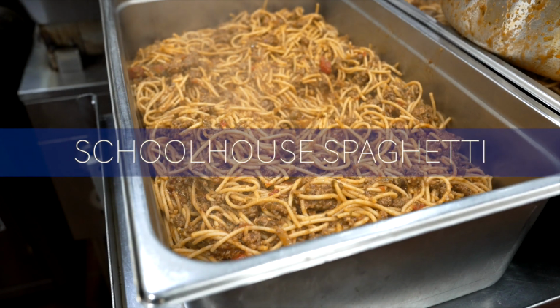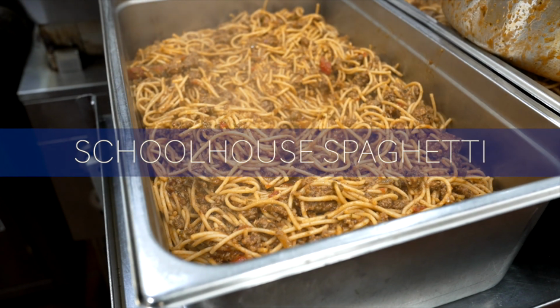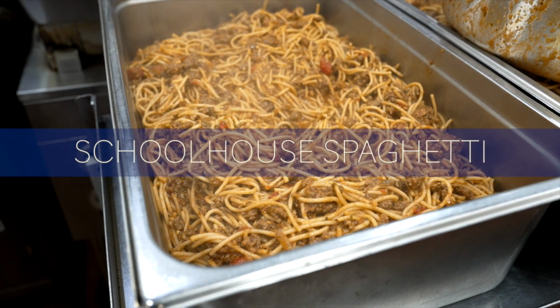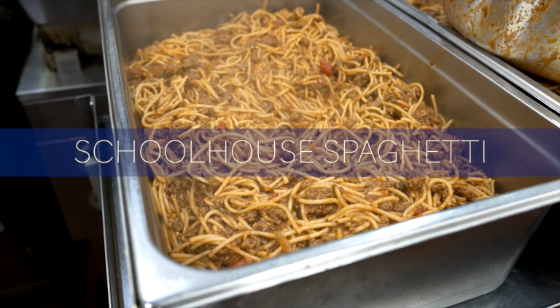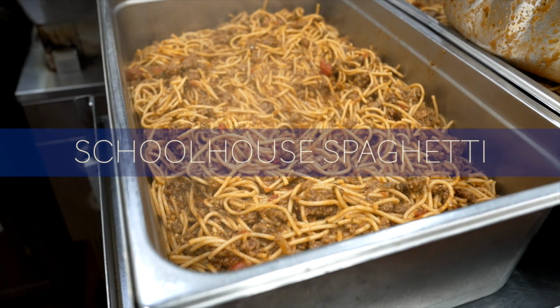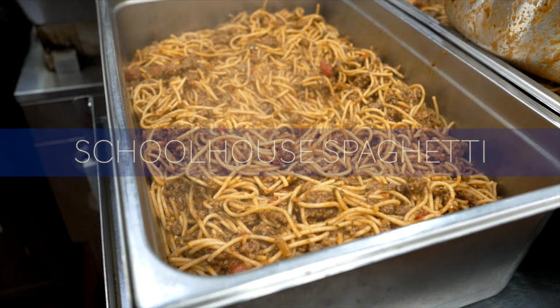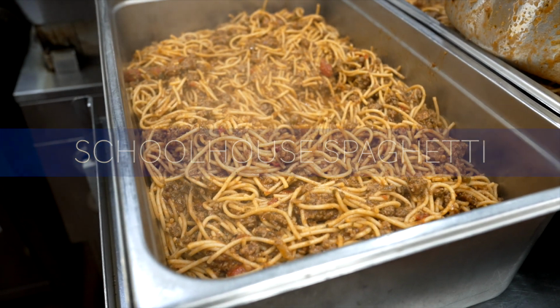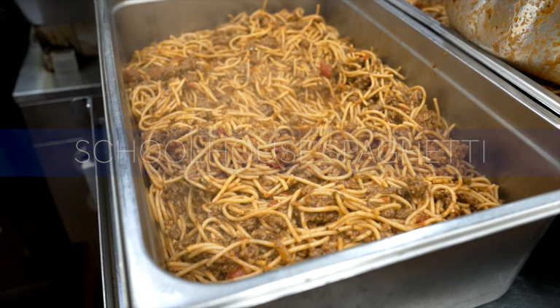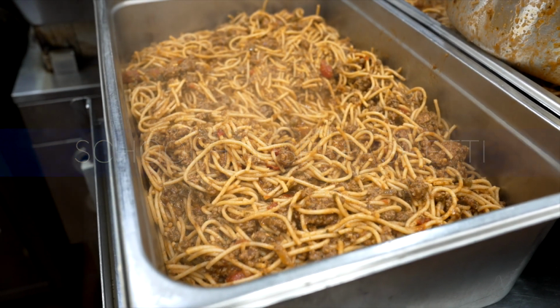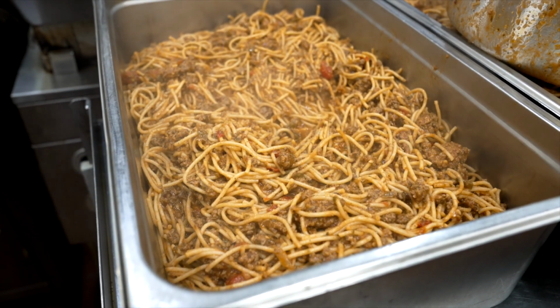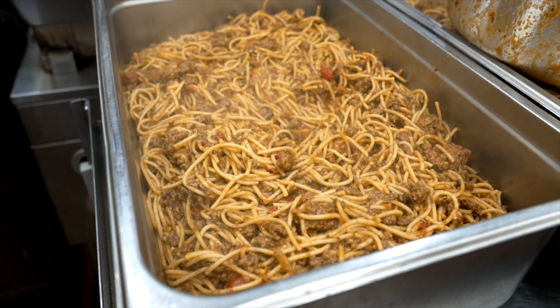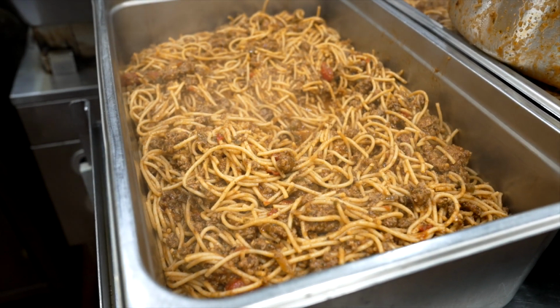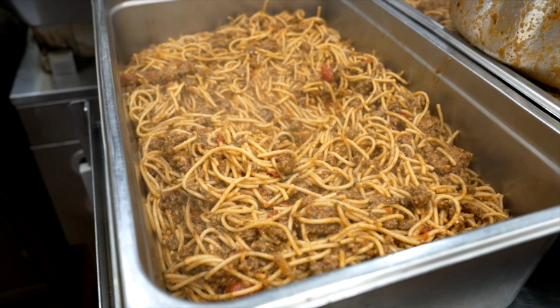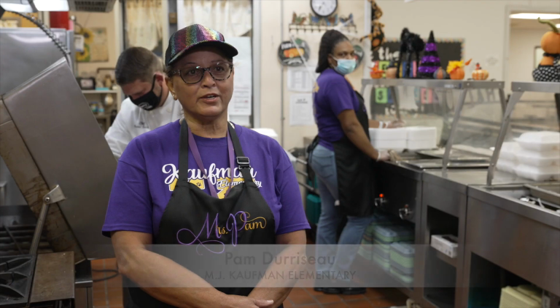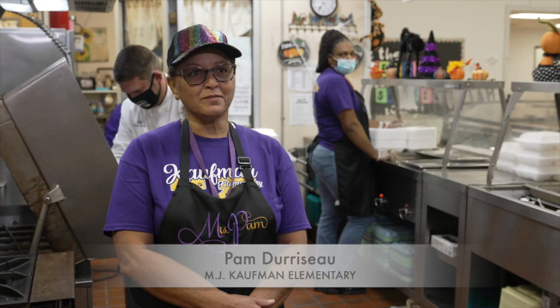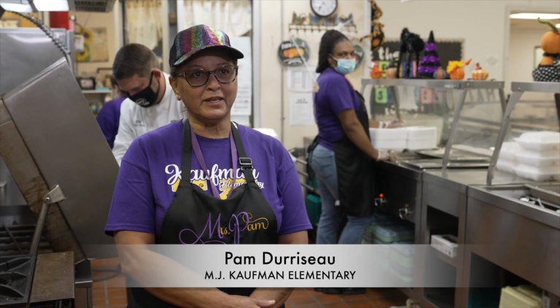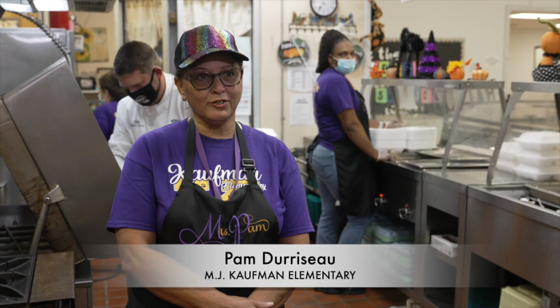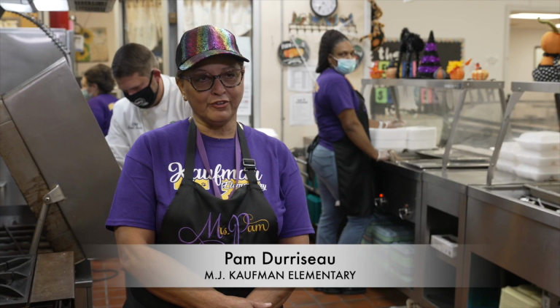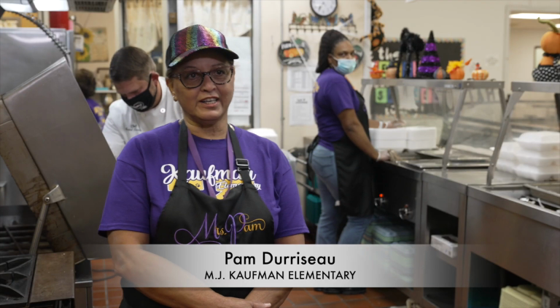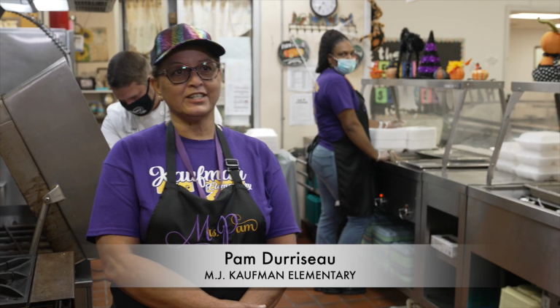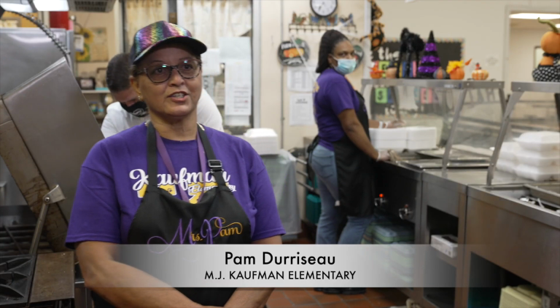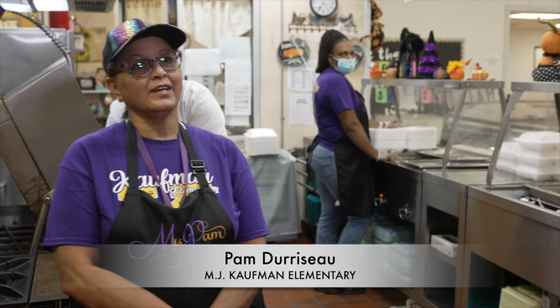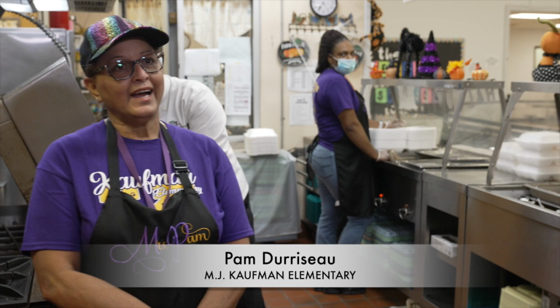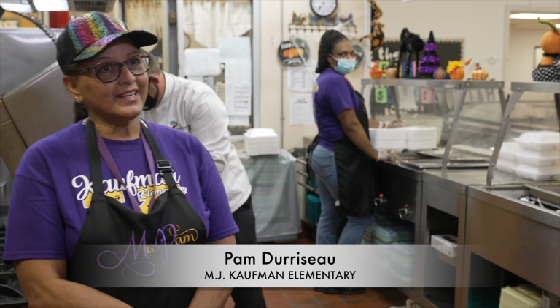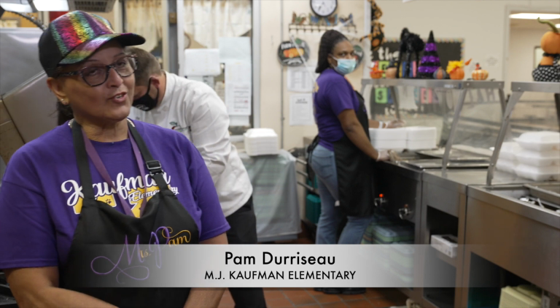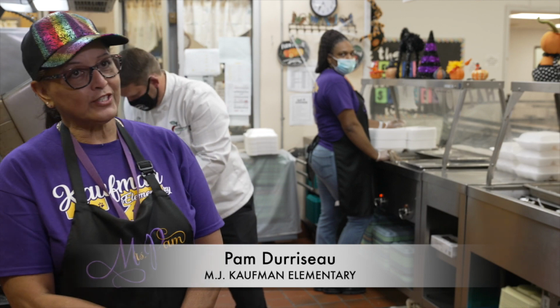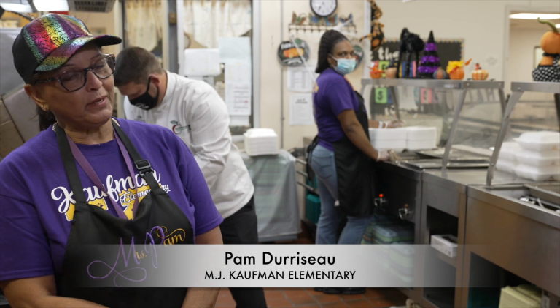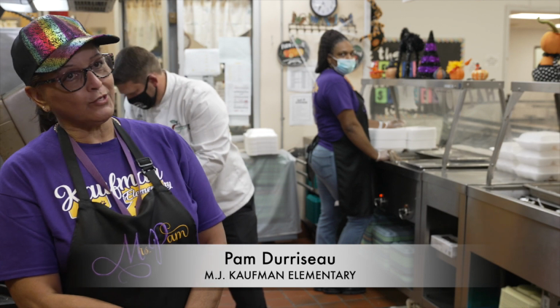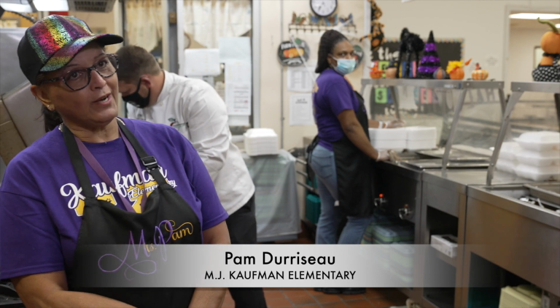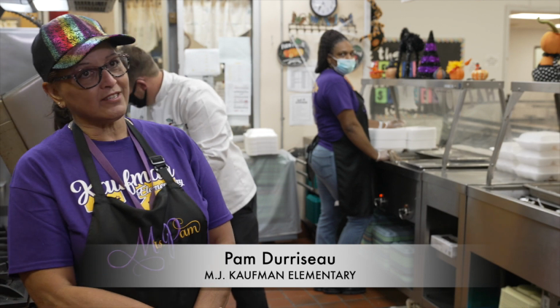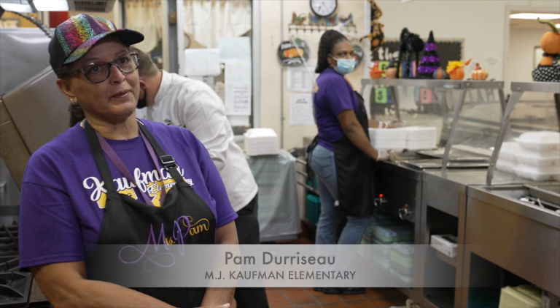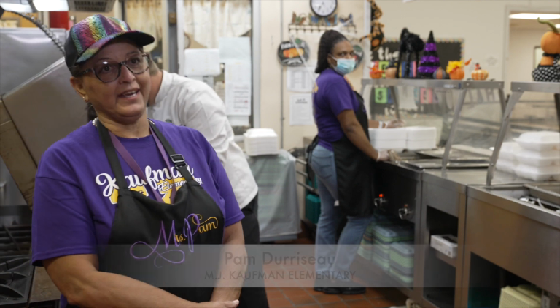Welcome to MJ Kaufman. This morning's menu for lunch is going to be schoolhouse spaghetti.